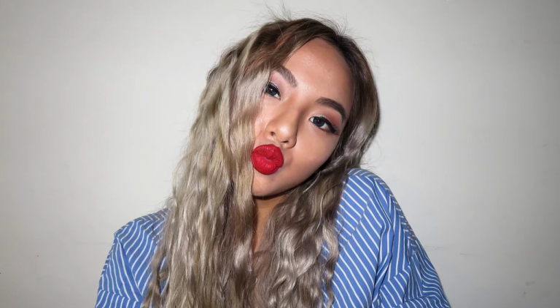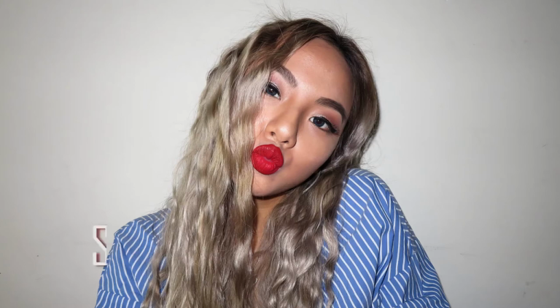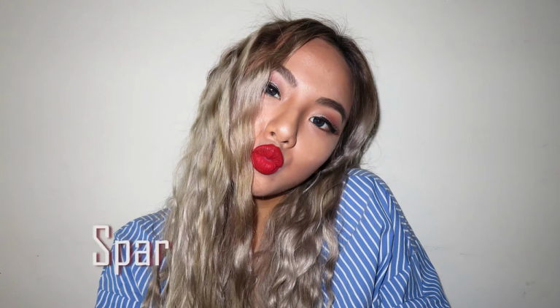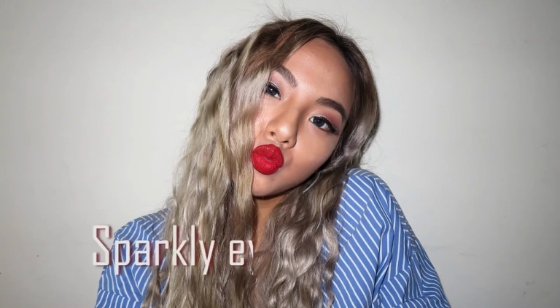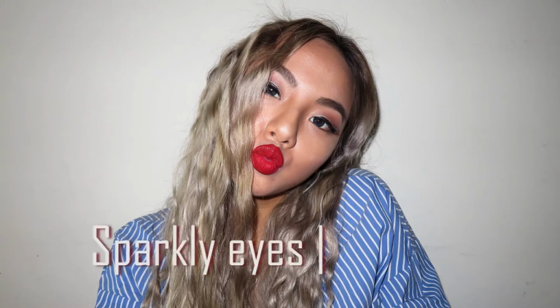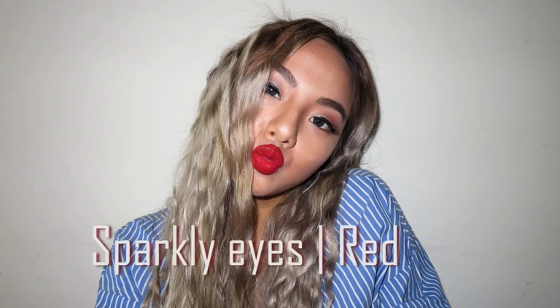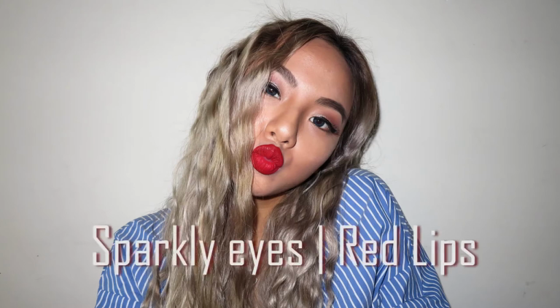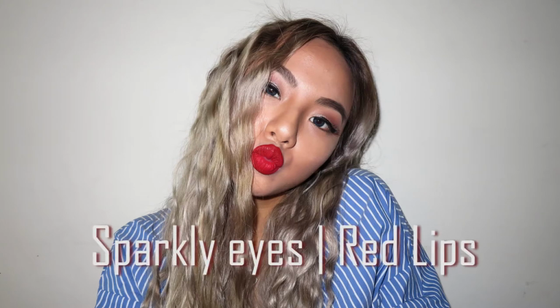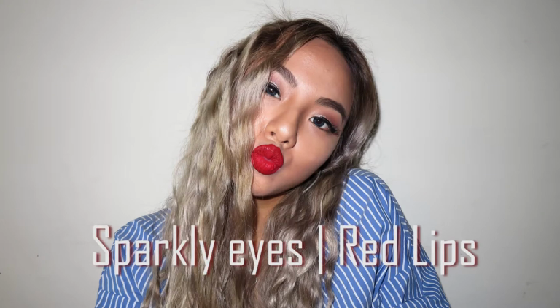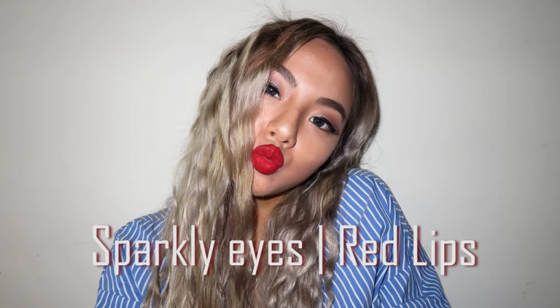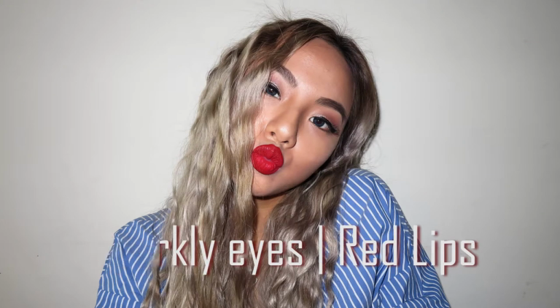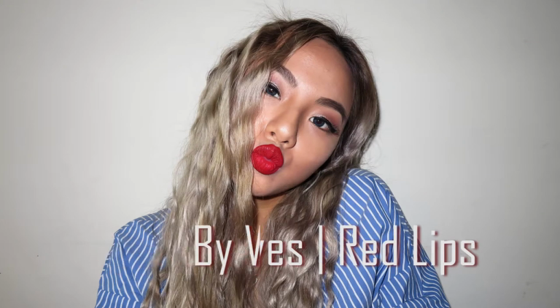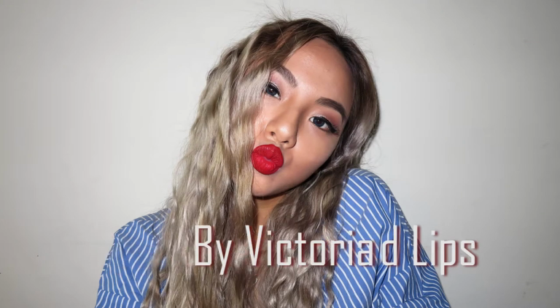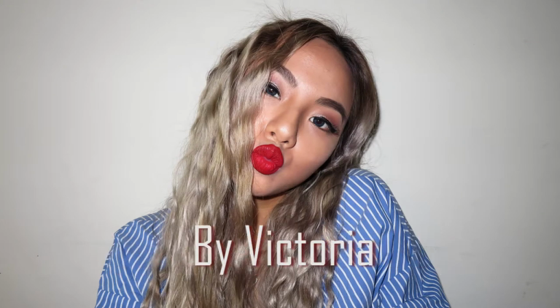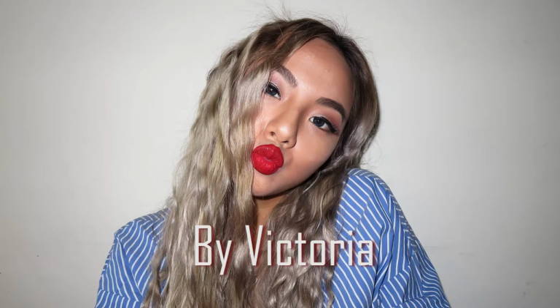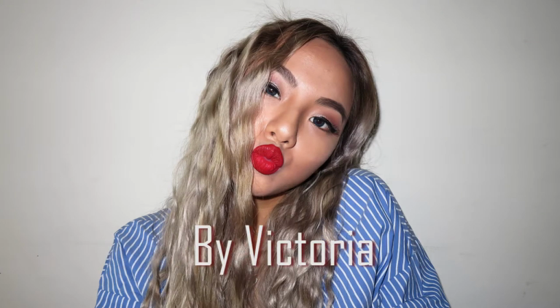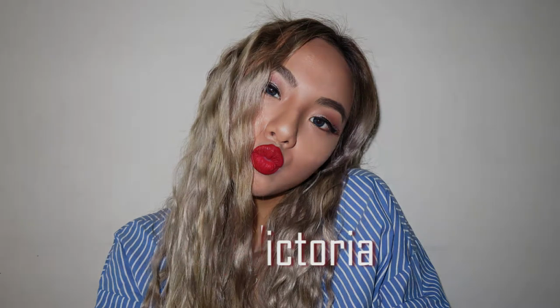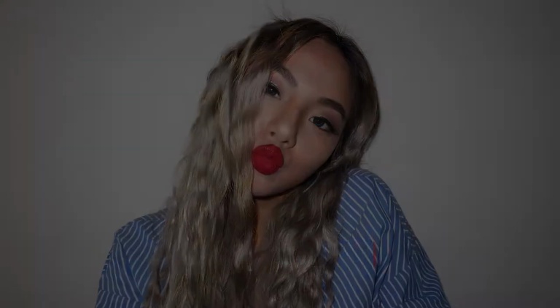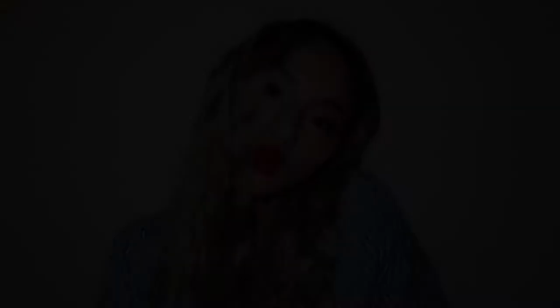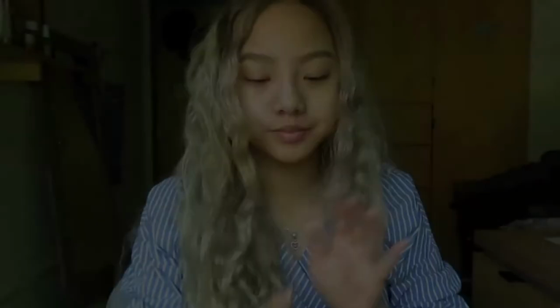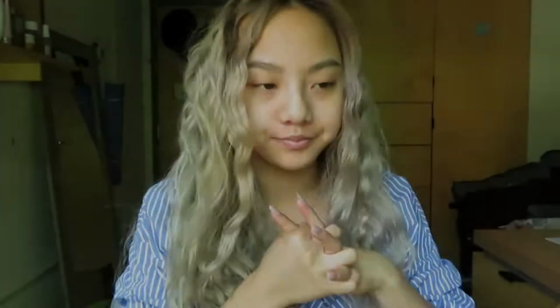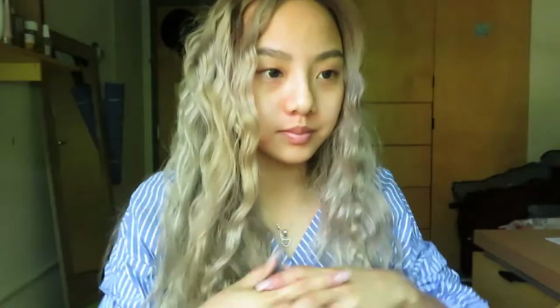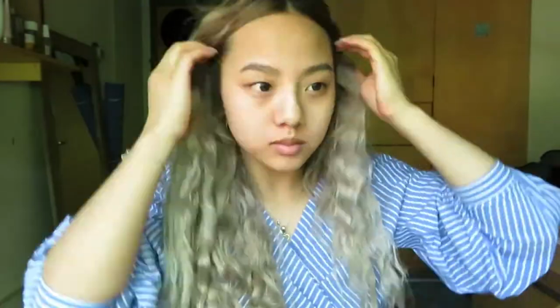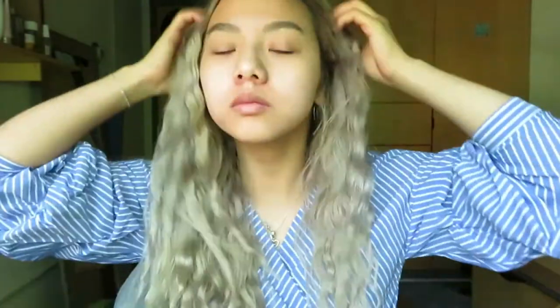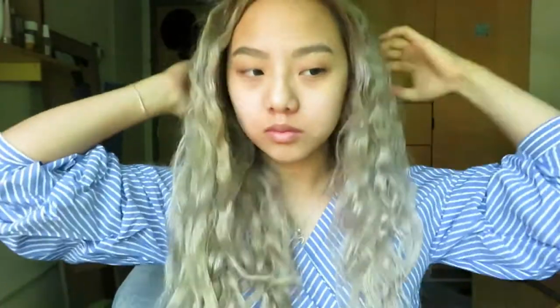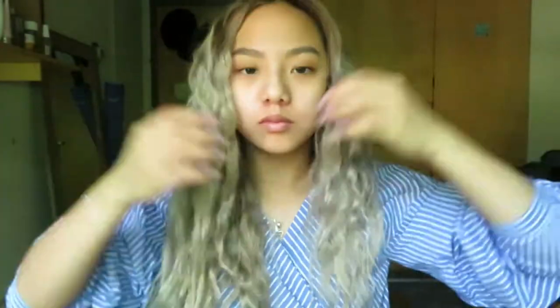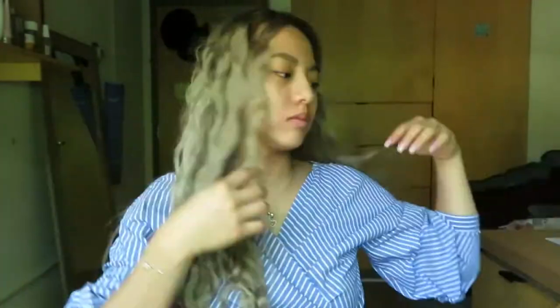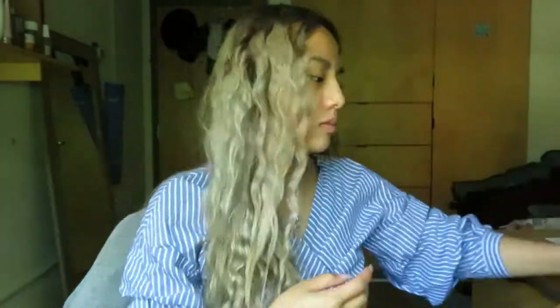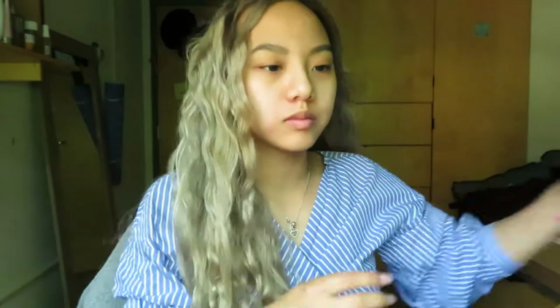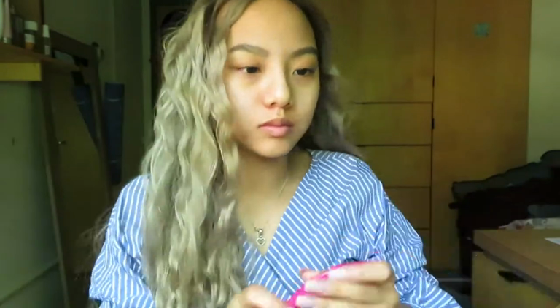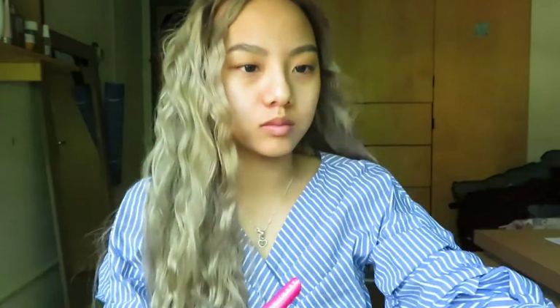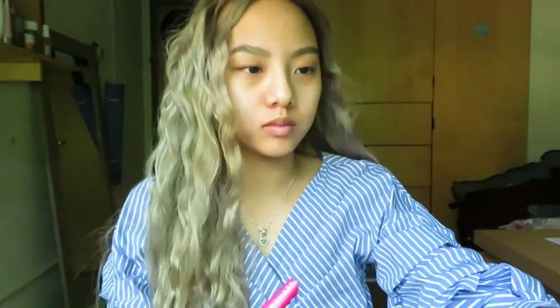Hi guys, it's me Victoria. In this video, I'm gonna do a sparkly eyes makeup with Mary Jo Red Lips.